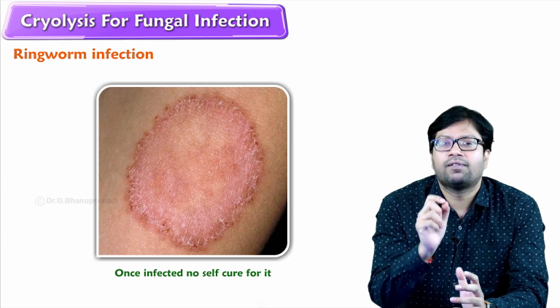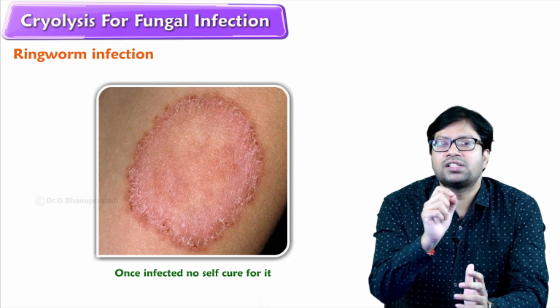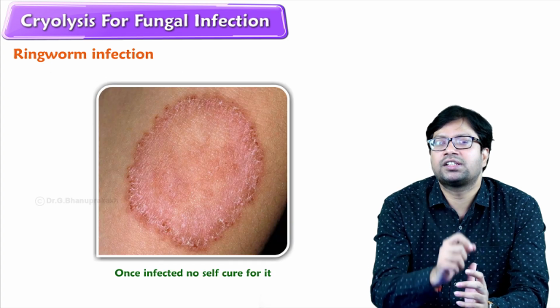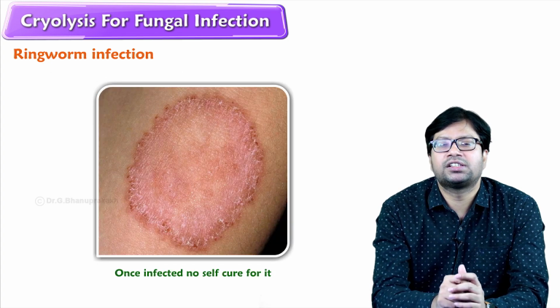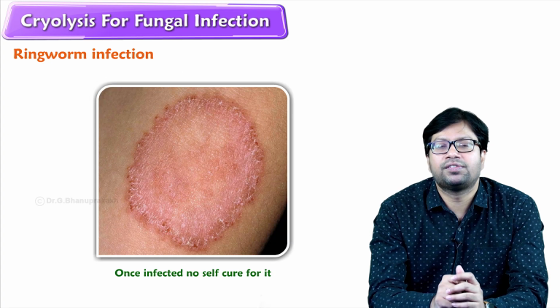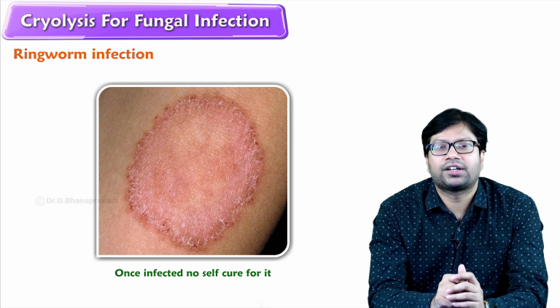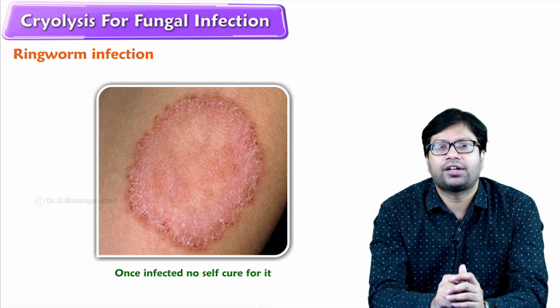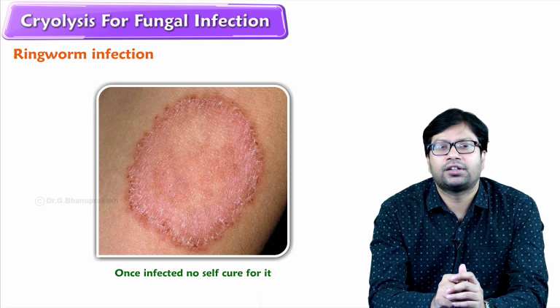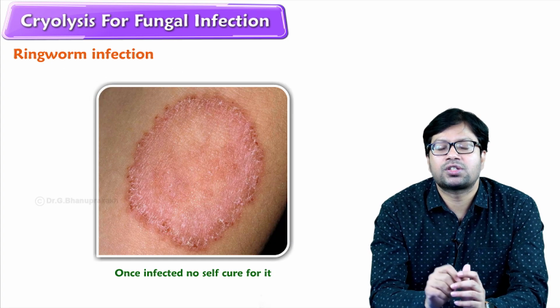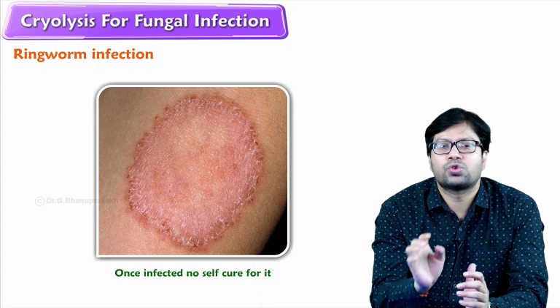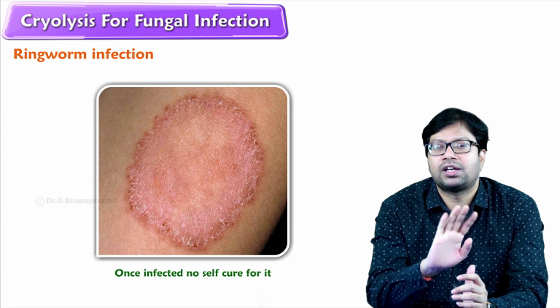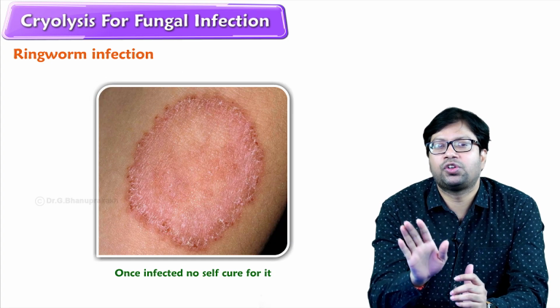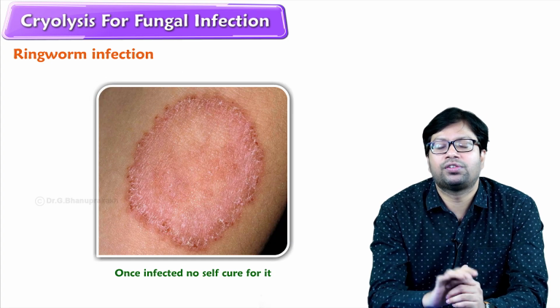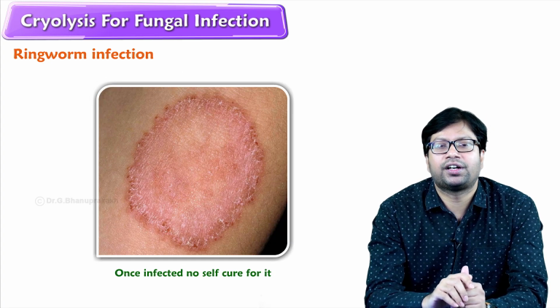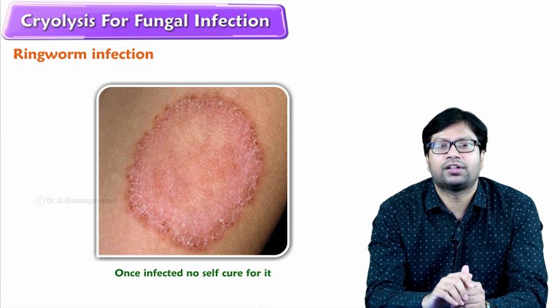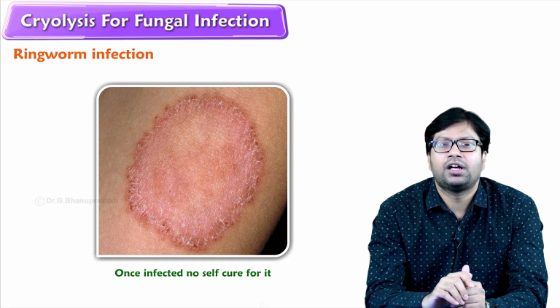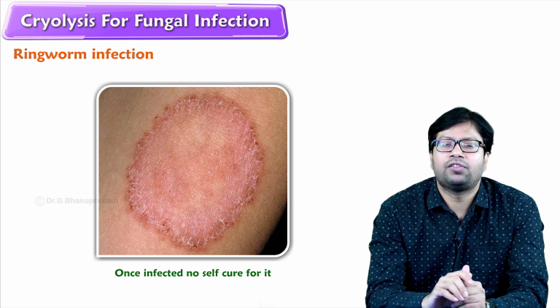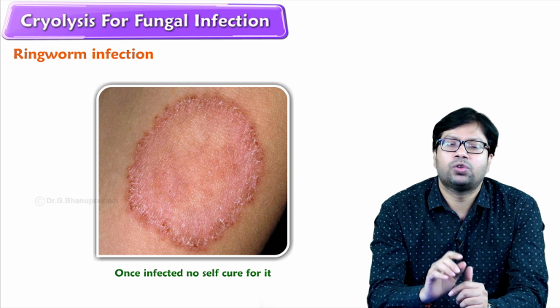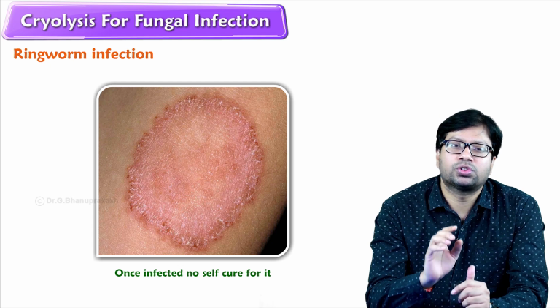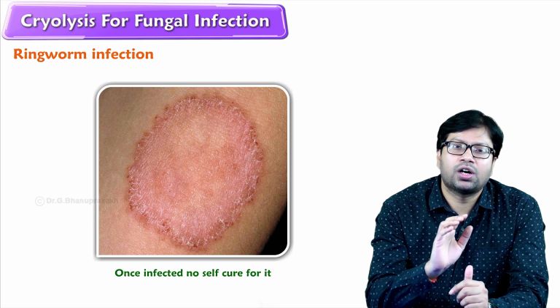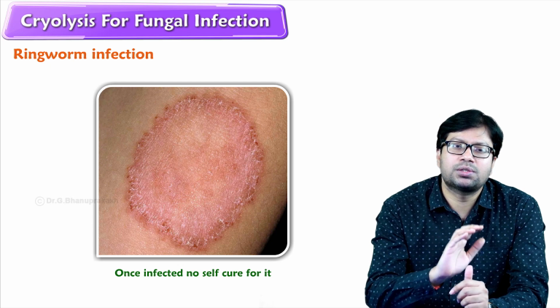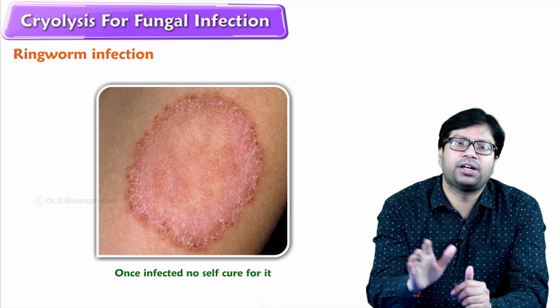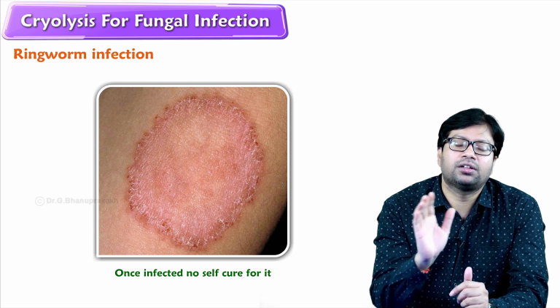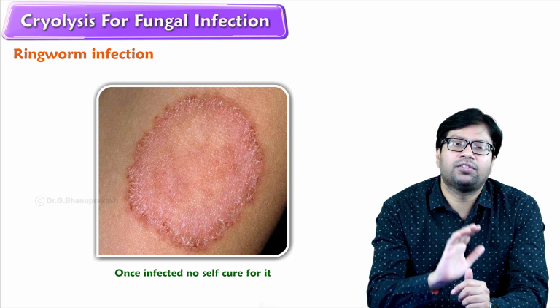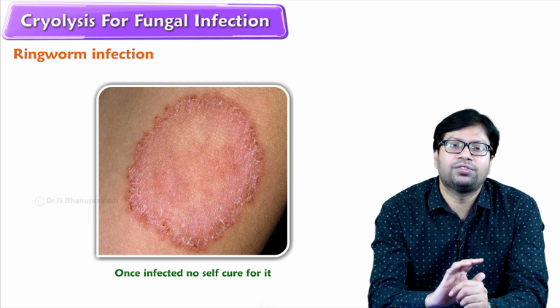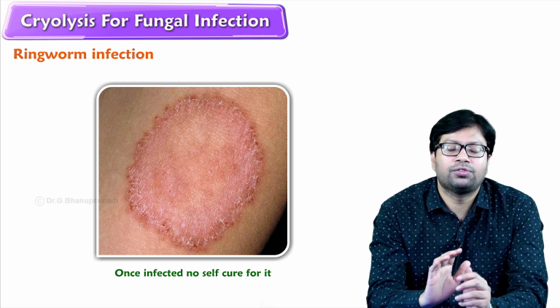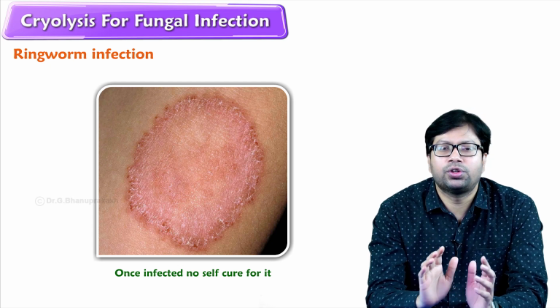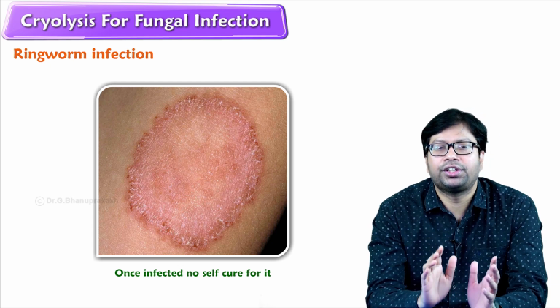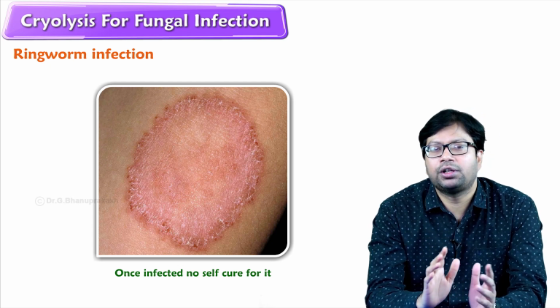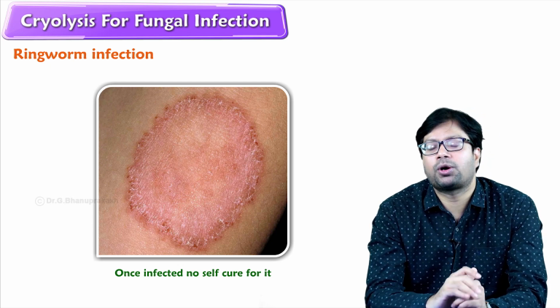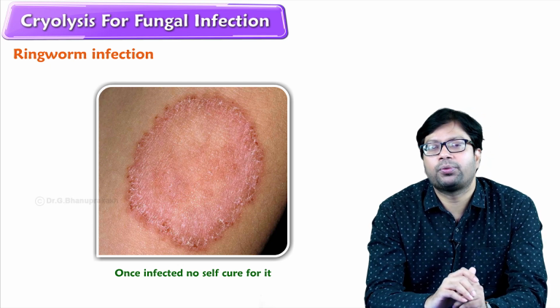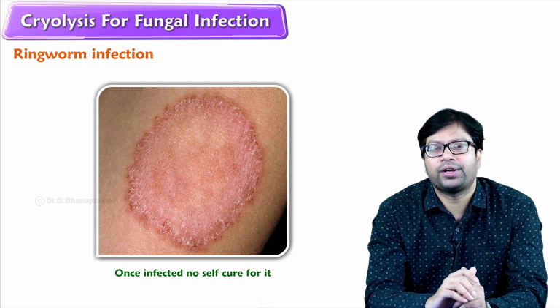Once it gets infected, there is no self-cure for it. It will keep spreading if you don't treat it in a proper way.